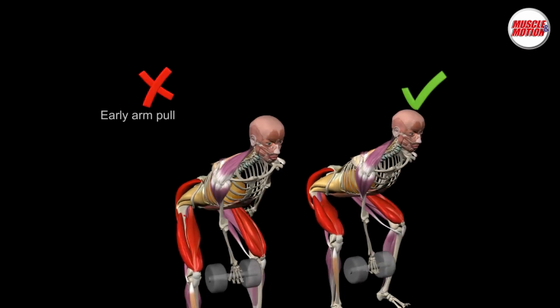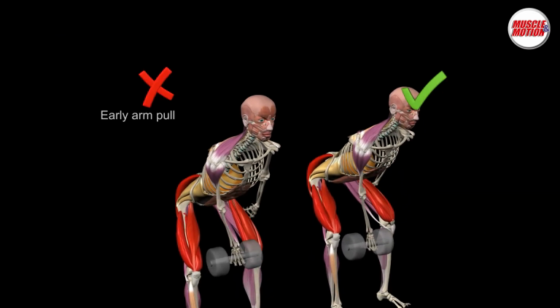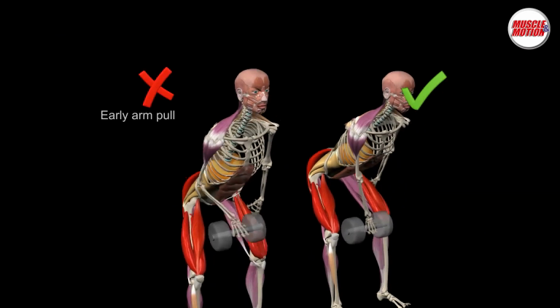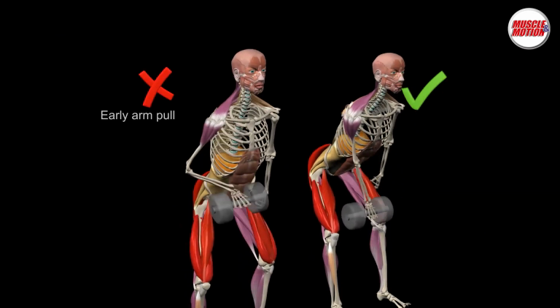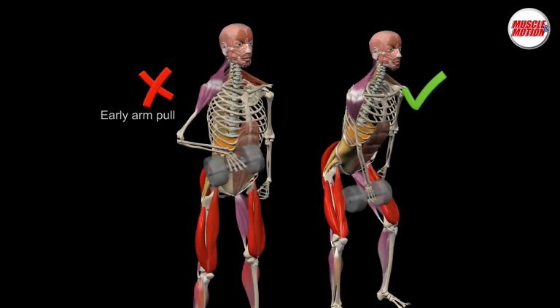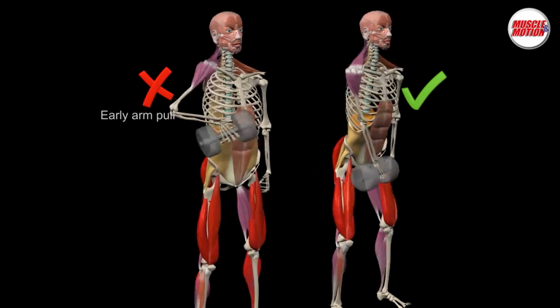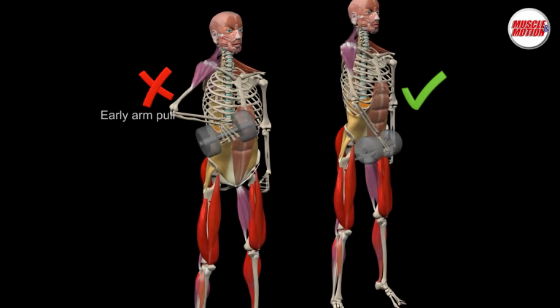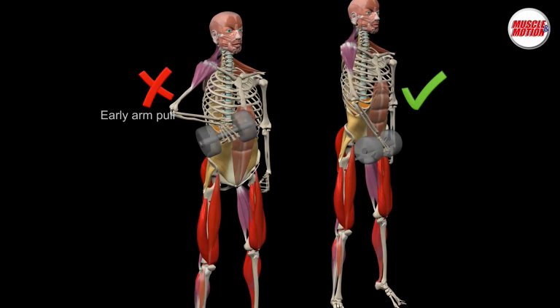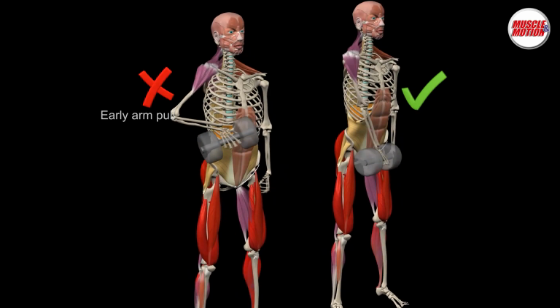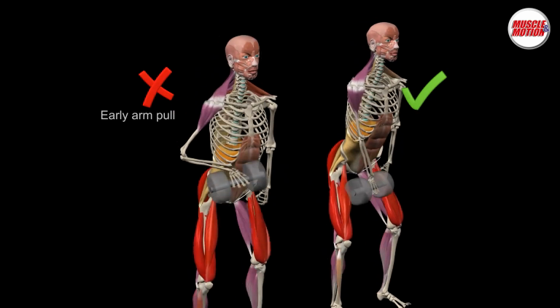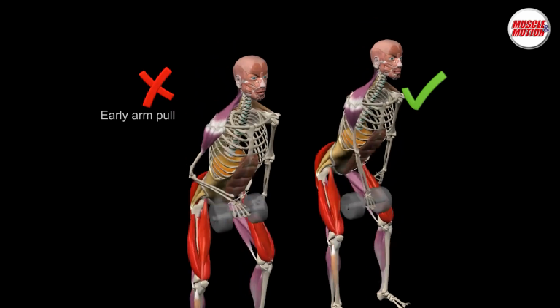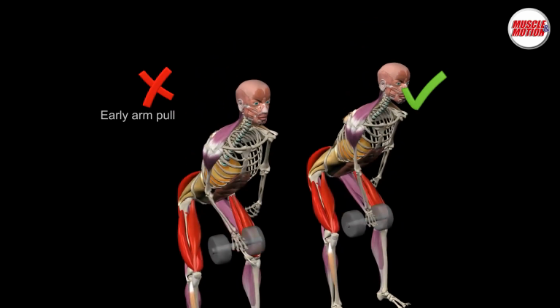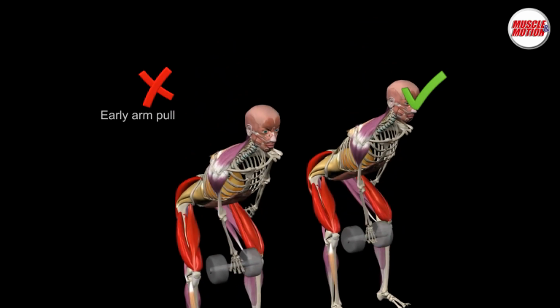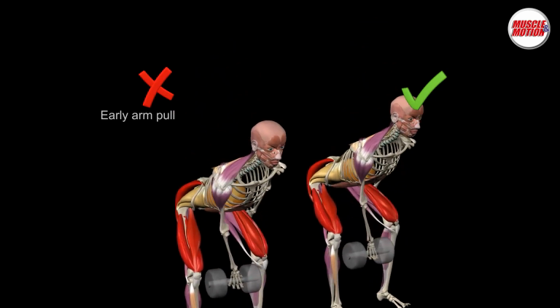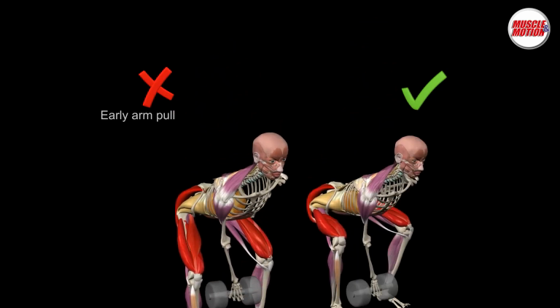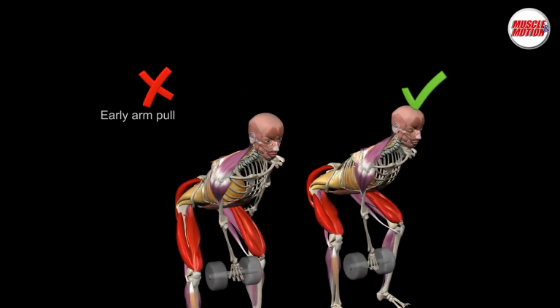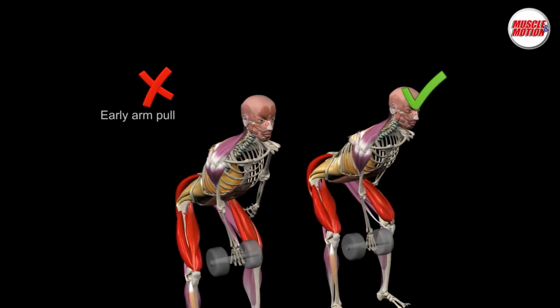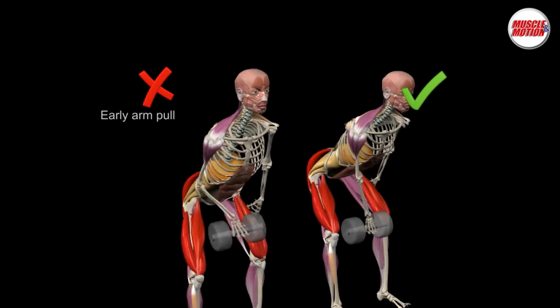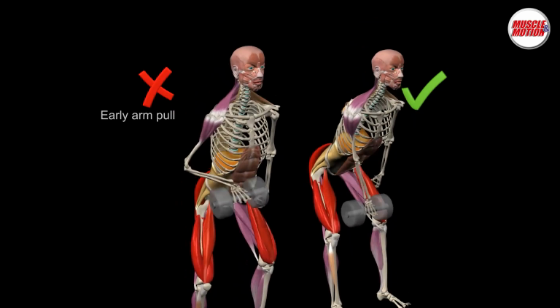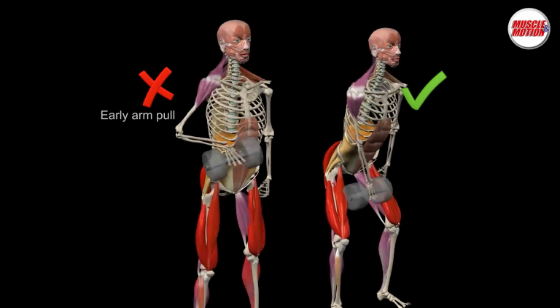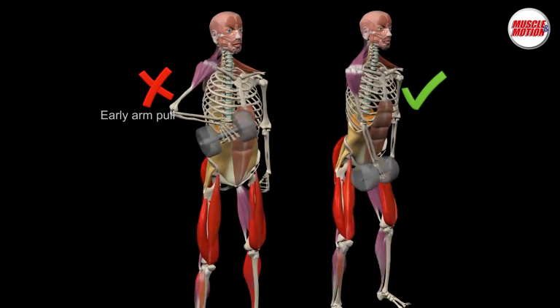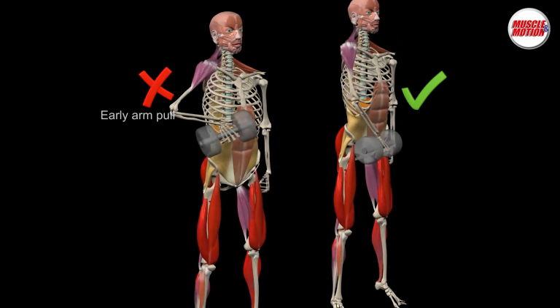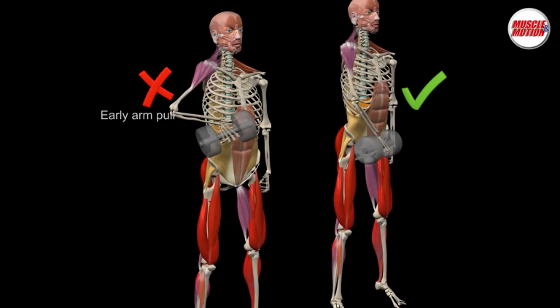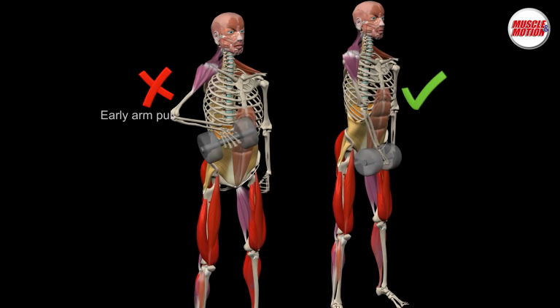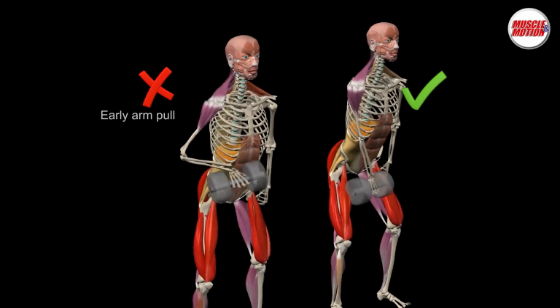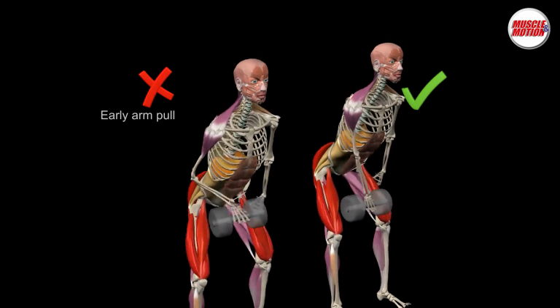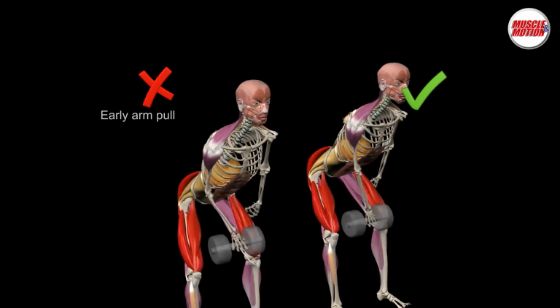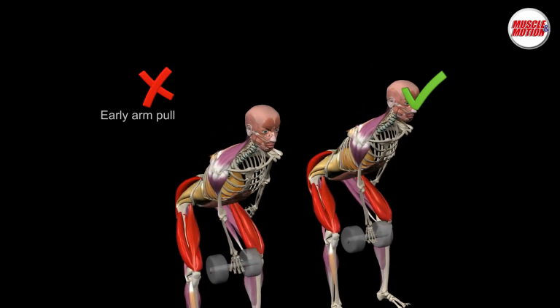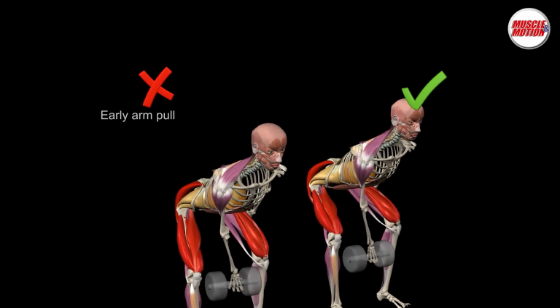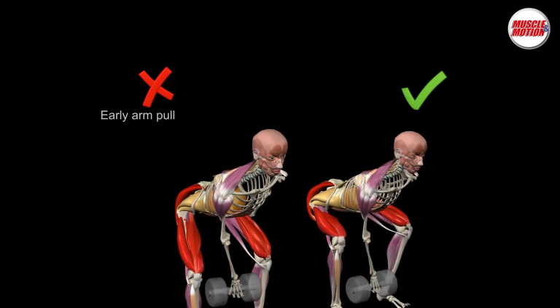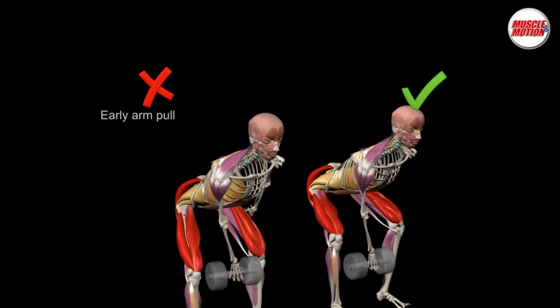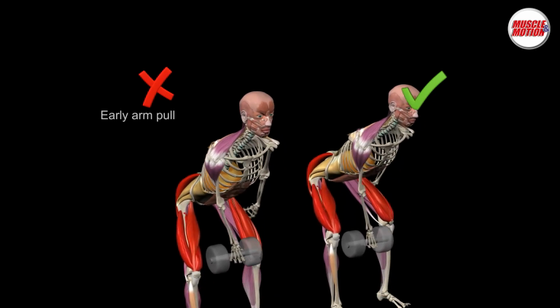Common problem: early arm bend. Keep your elbows straight. Think of your arms as ropes.